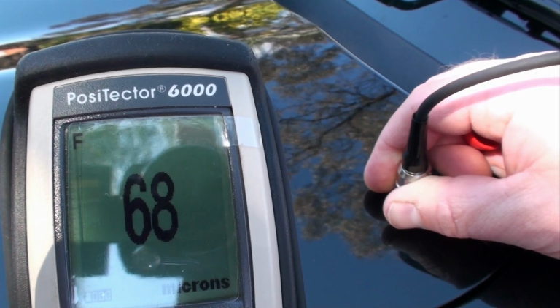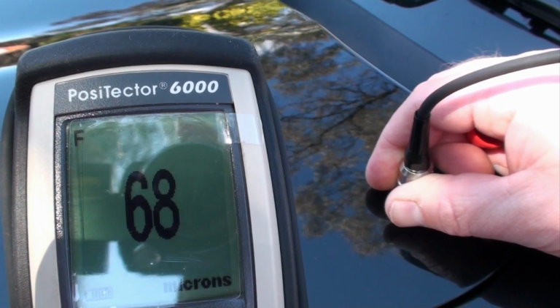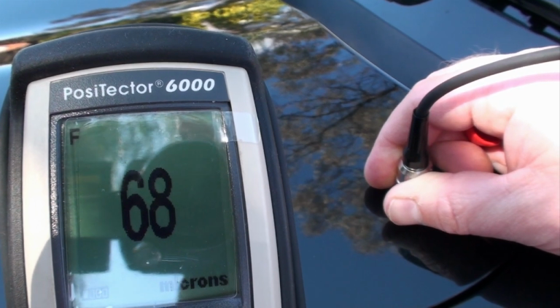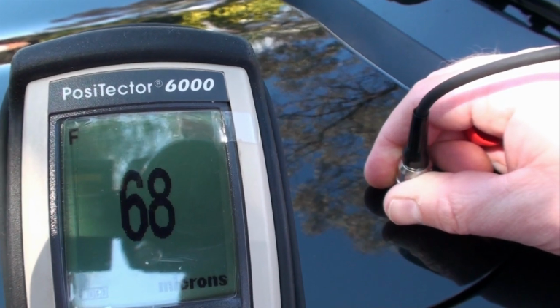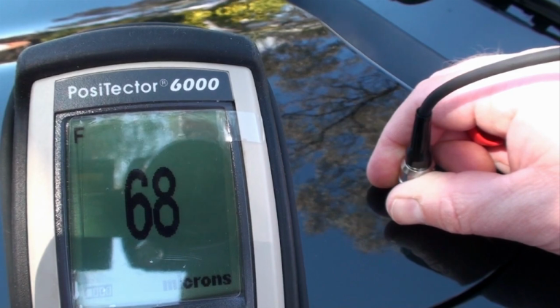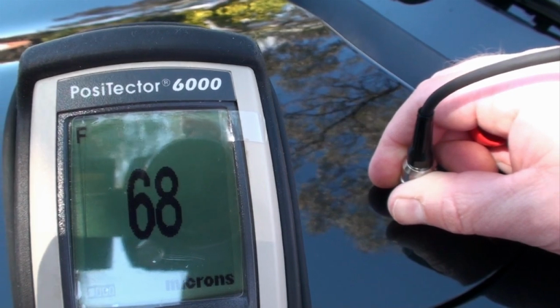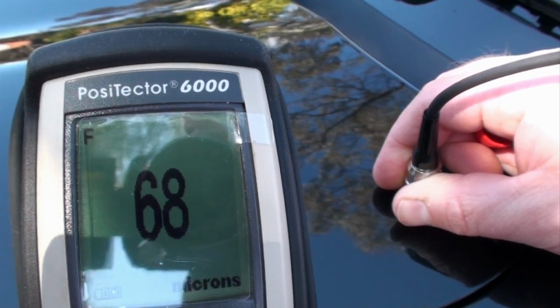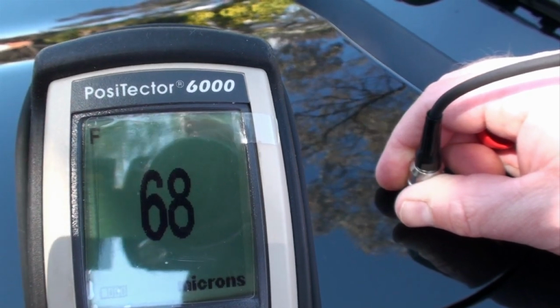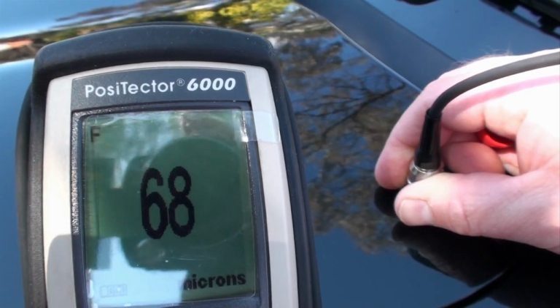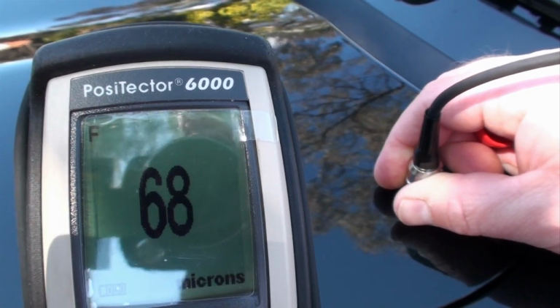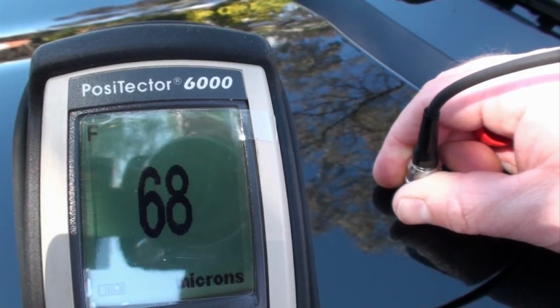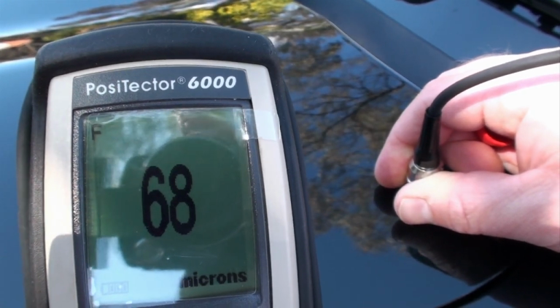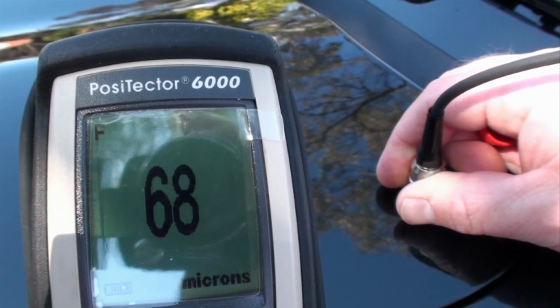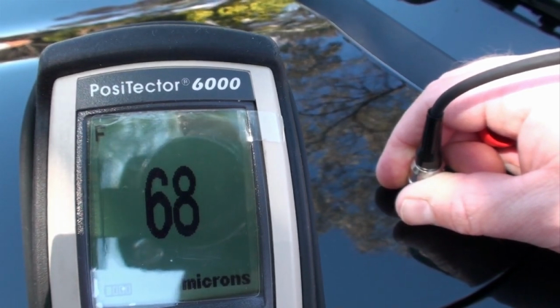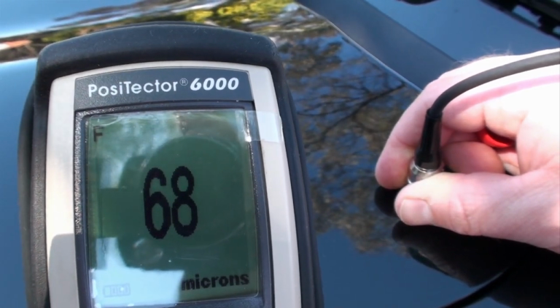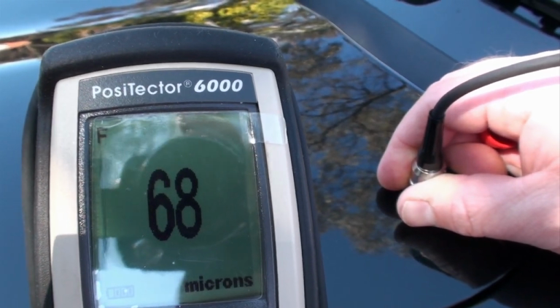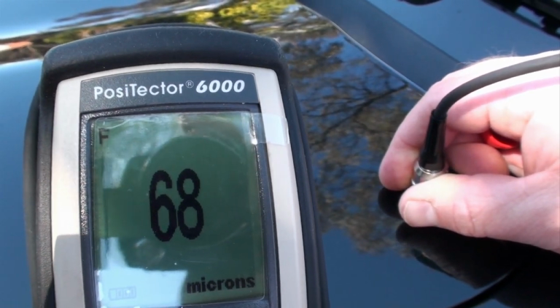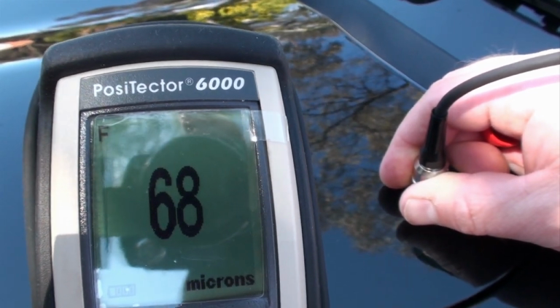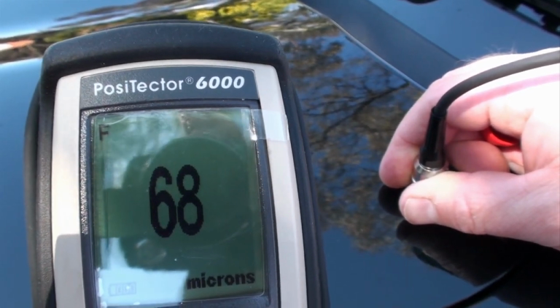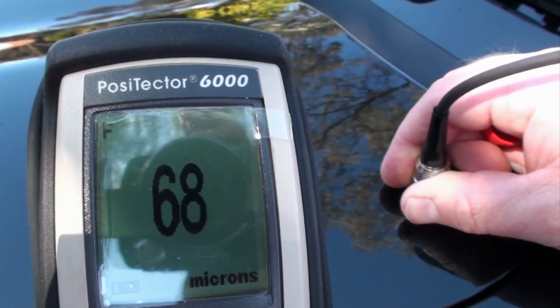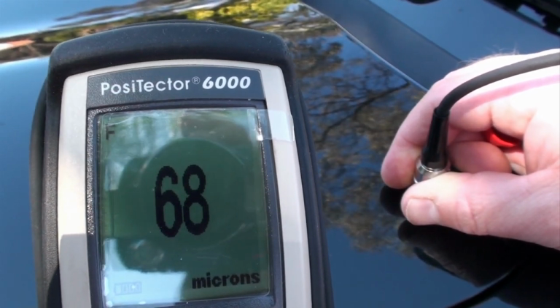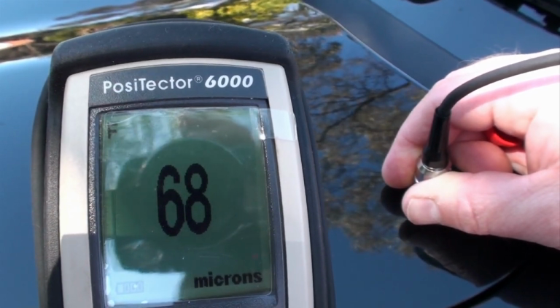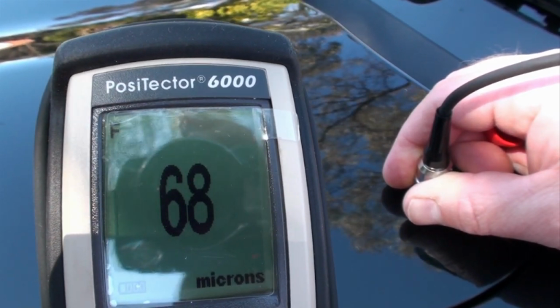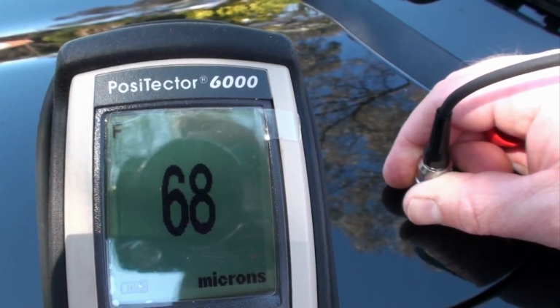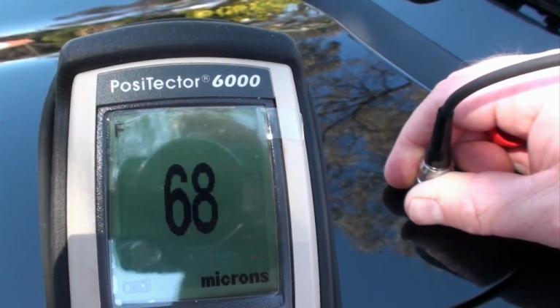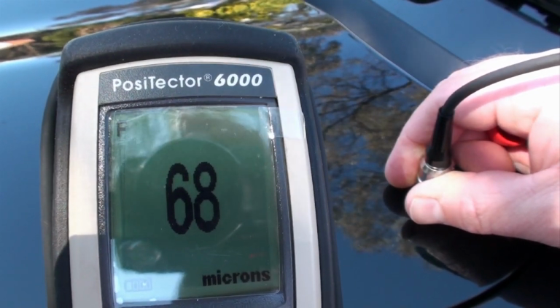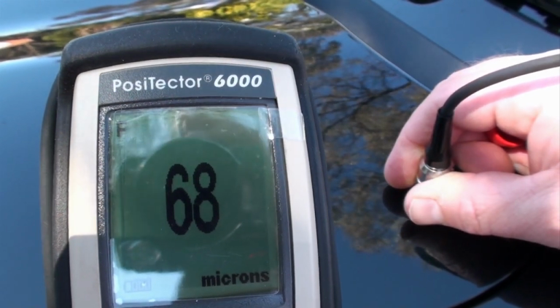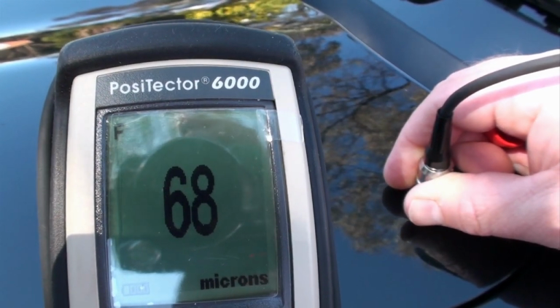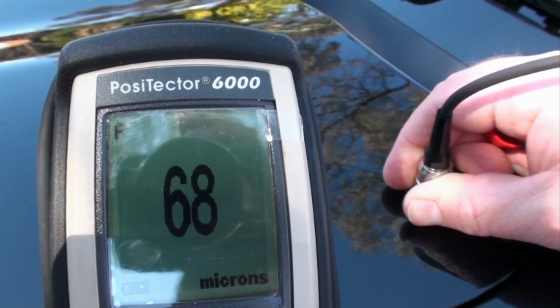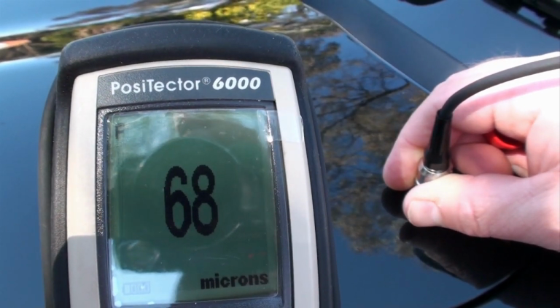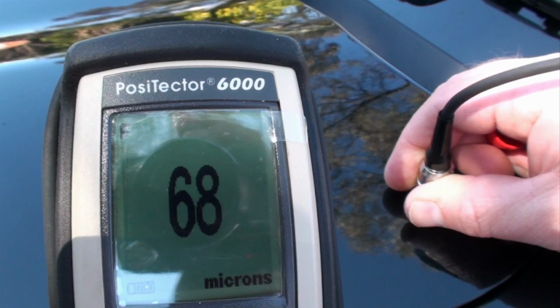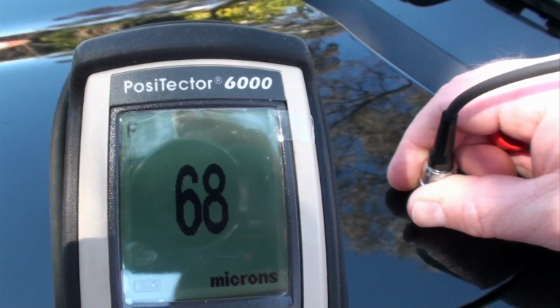Here's a quick demonstration of the Positector 6000 paint coating thickness measurement meter from Deflesco.